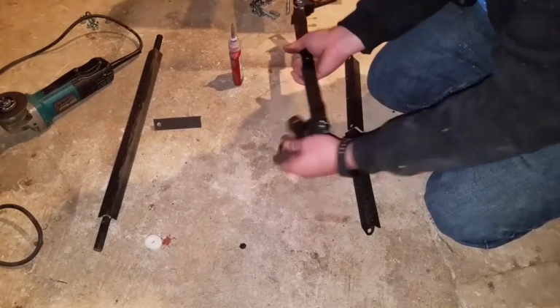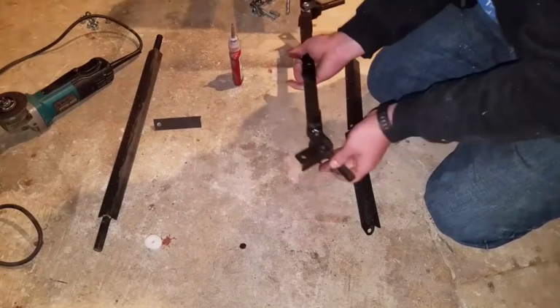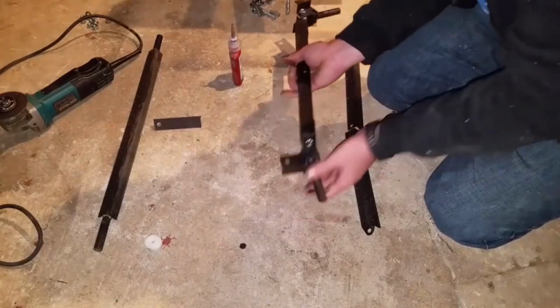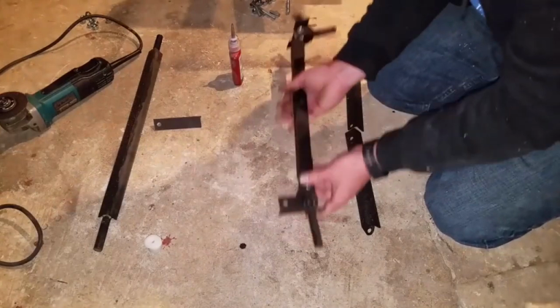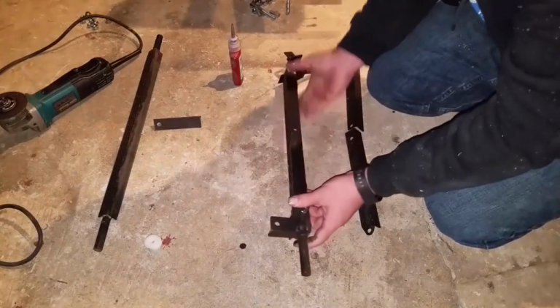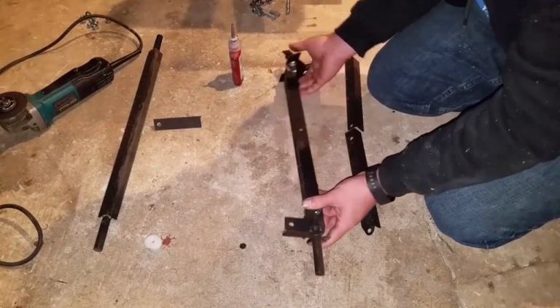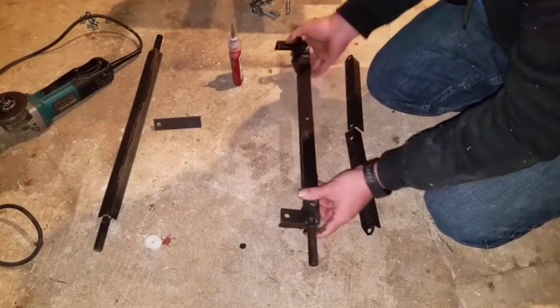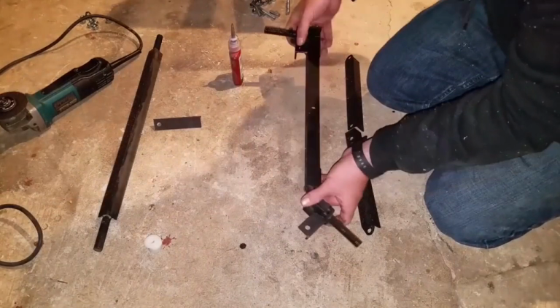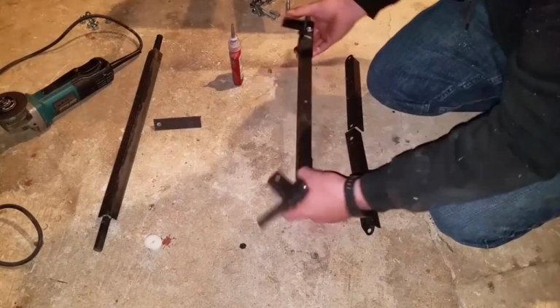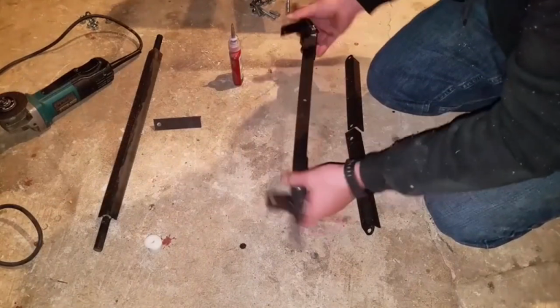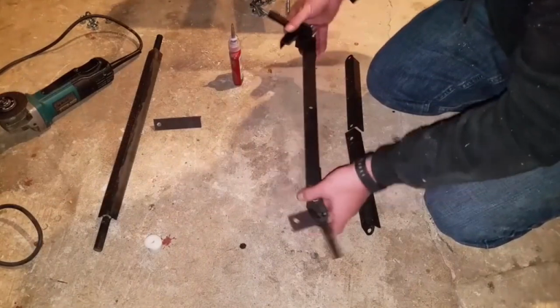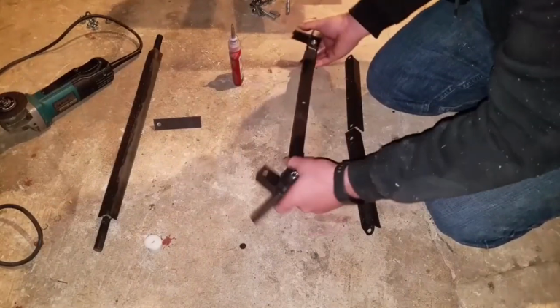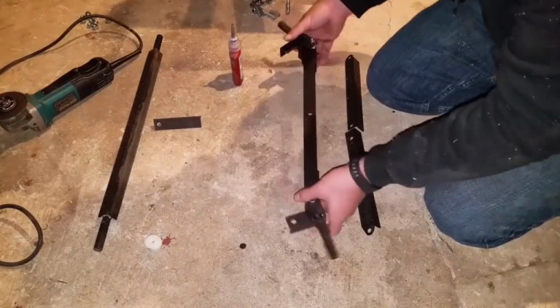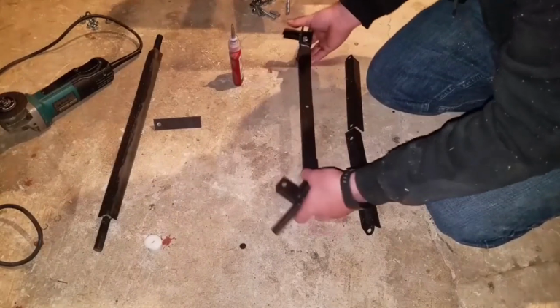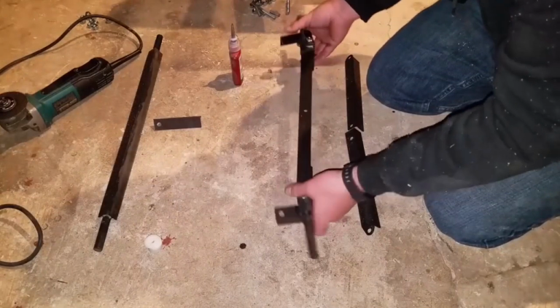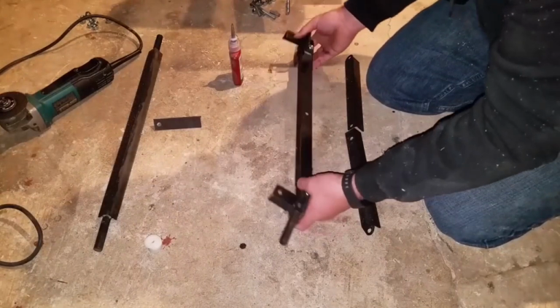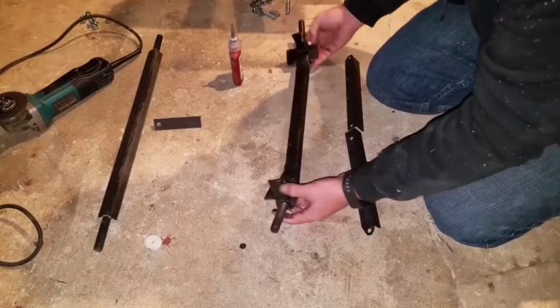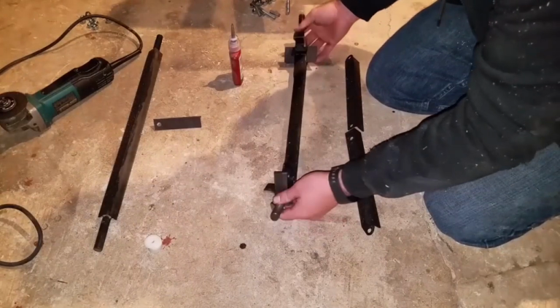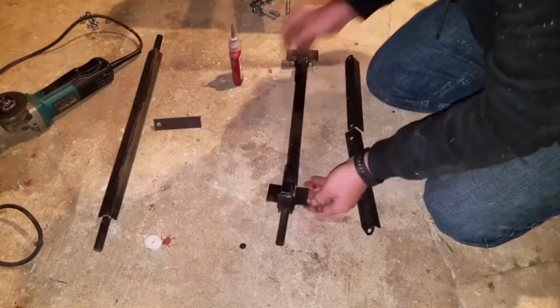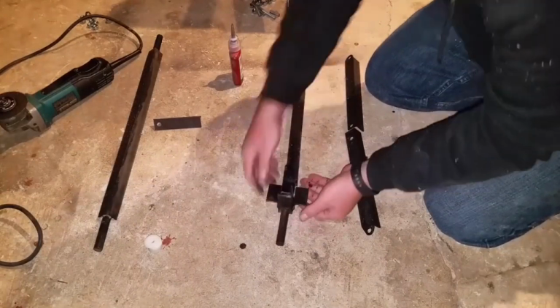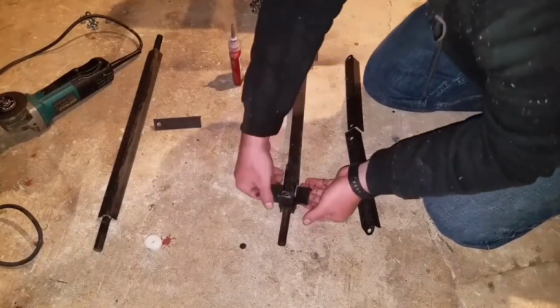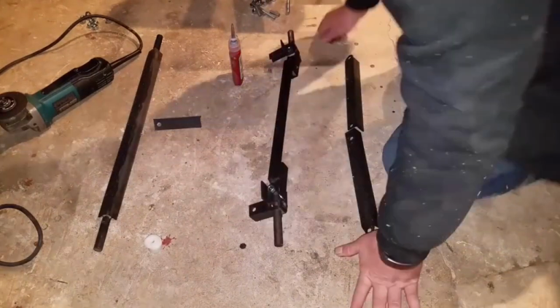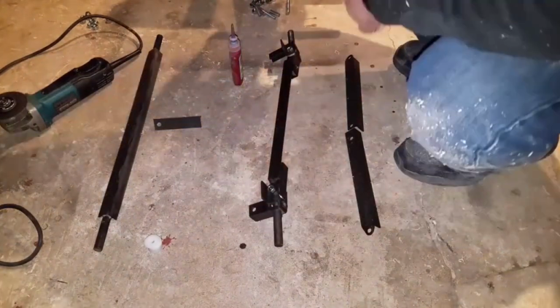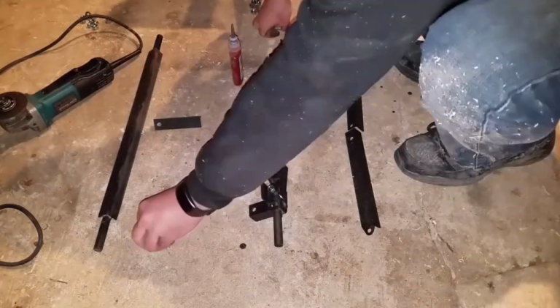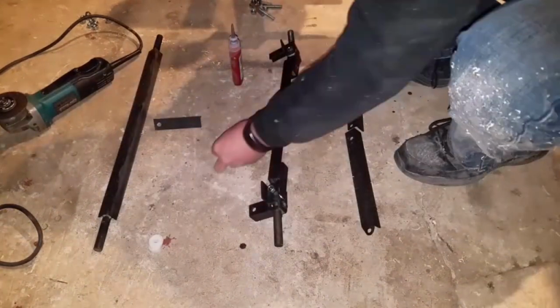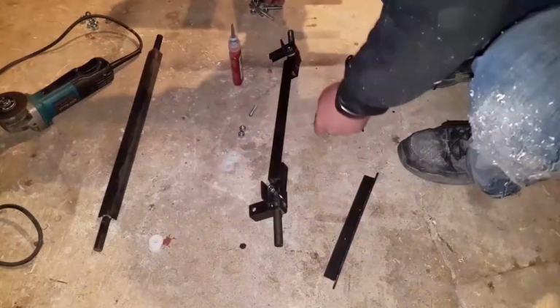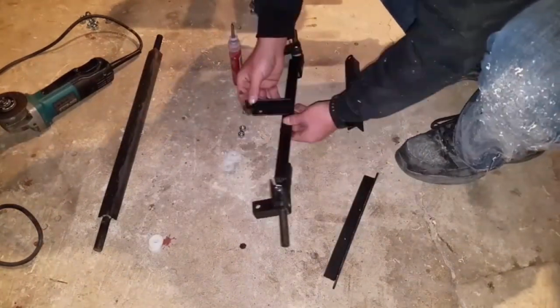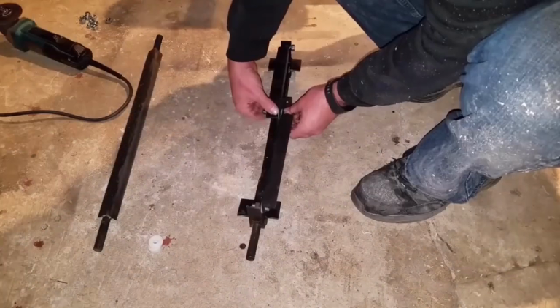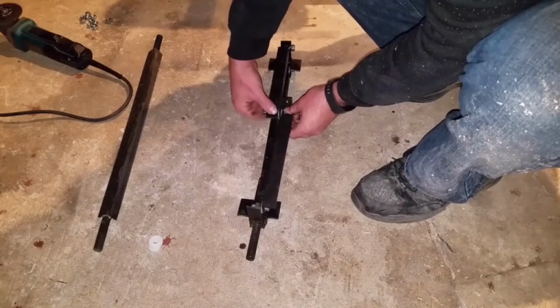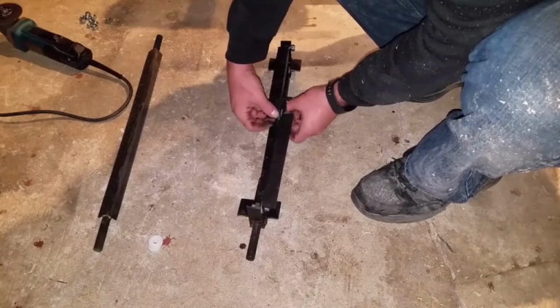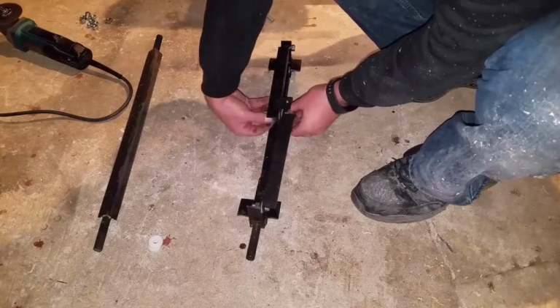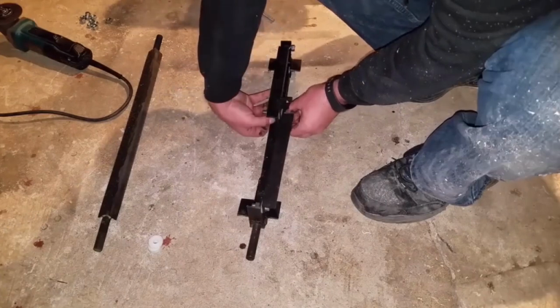Off camera, I disassembled everything, applied a coat of black spray paint, and then reassembled everything.